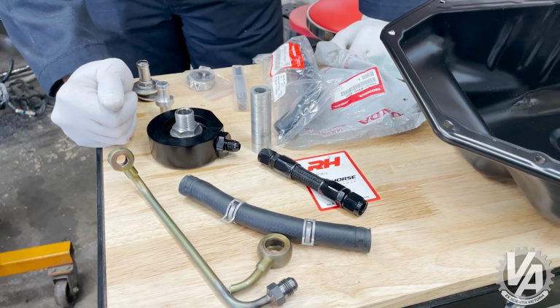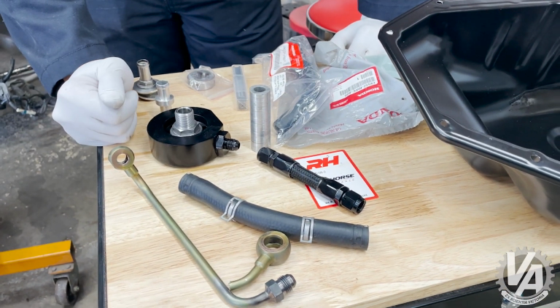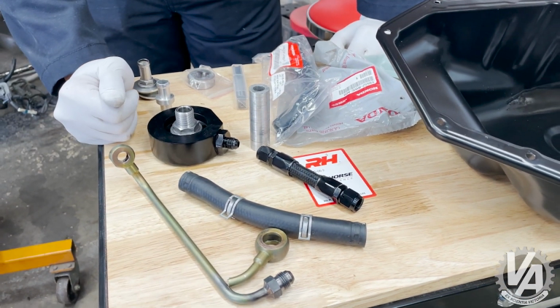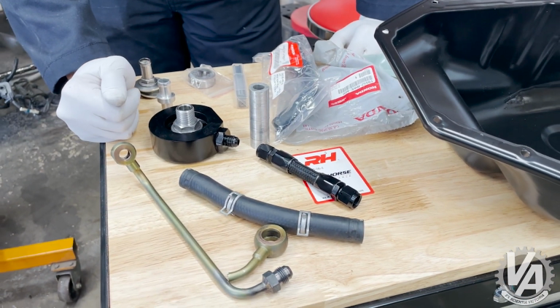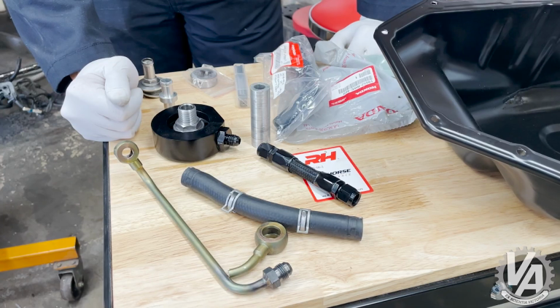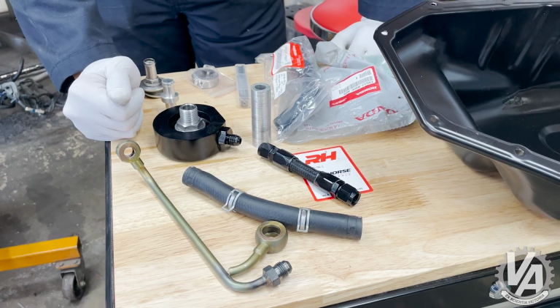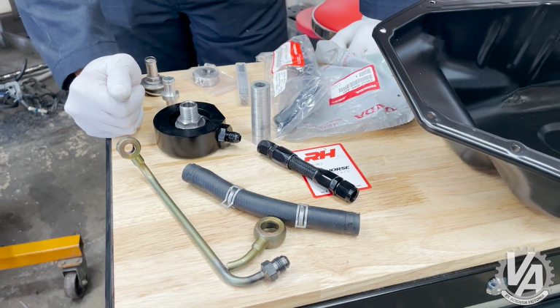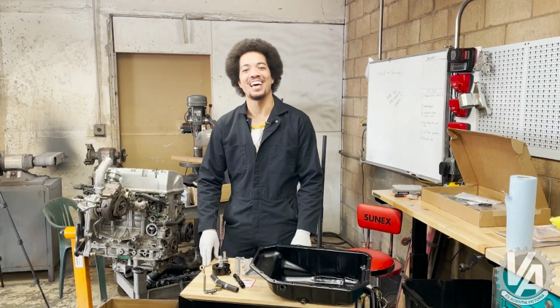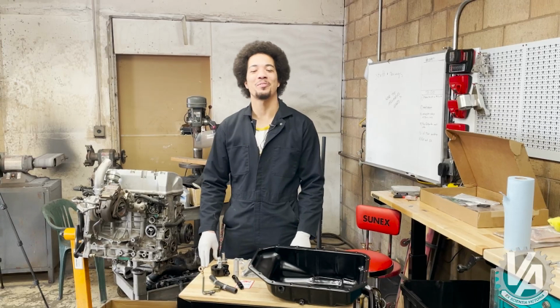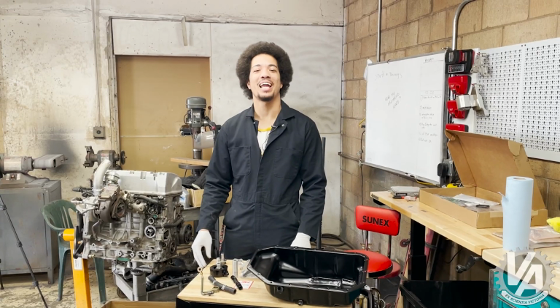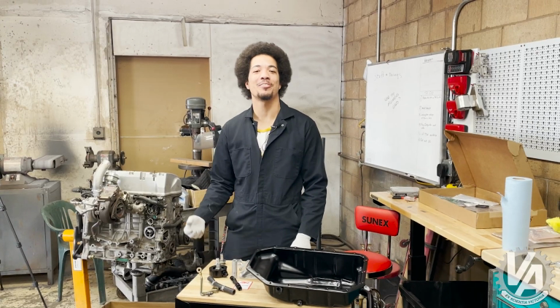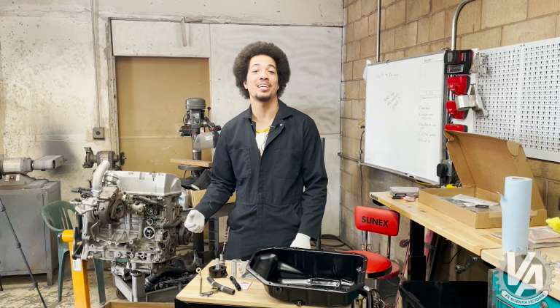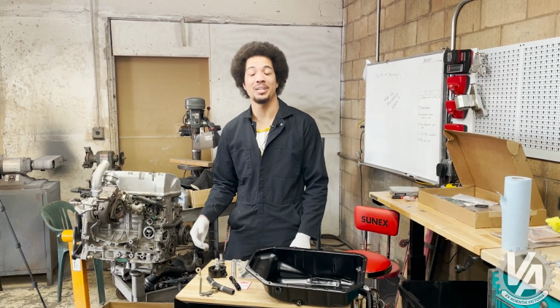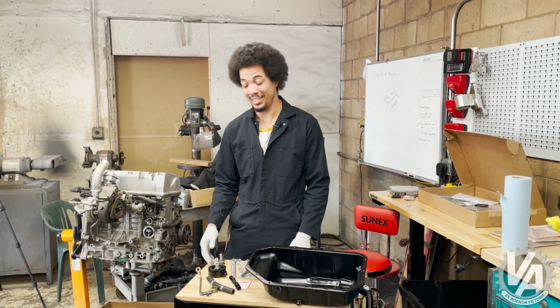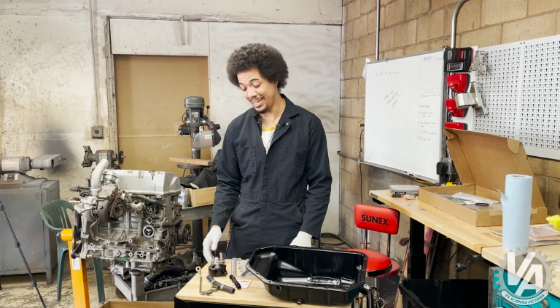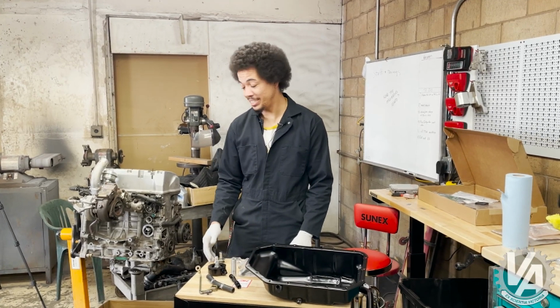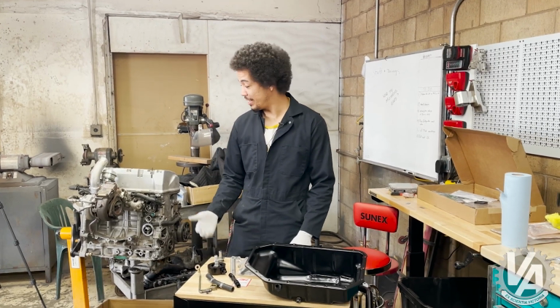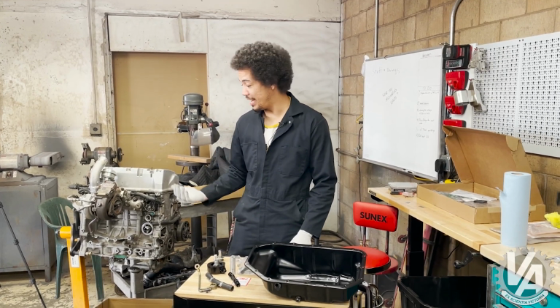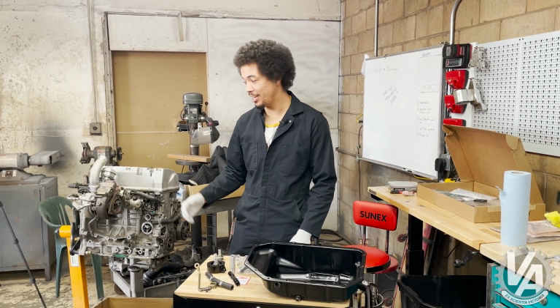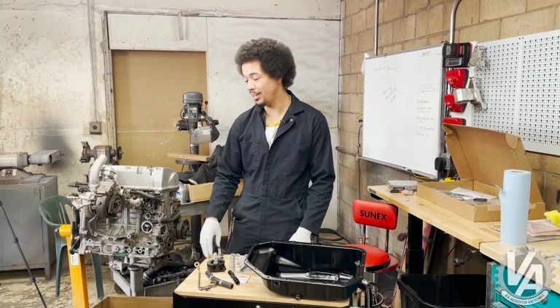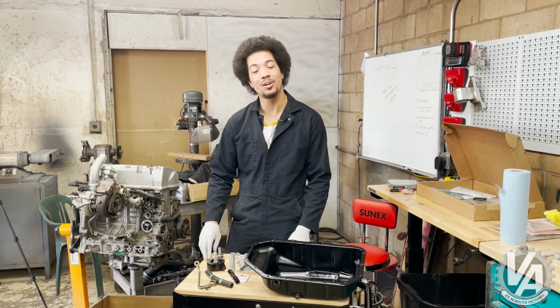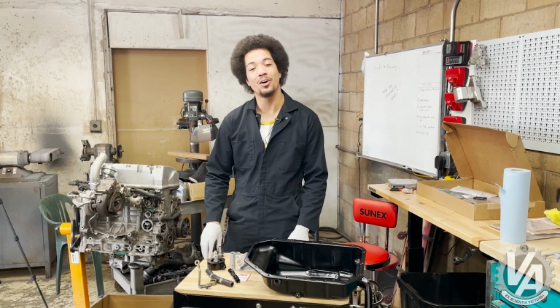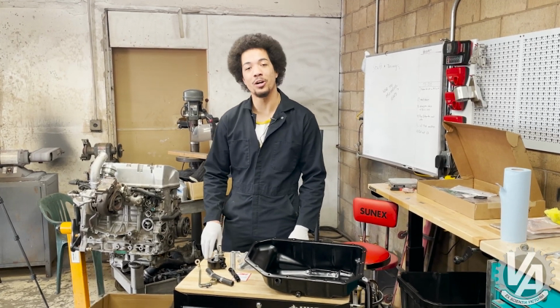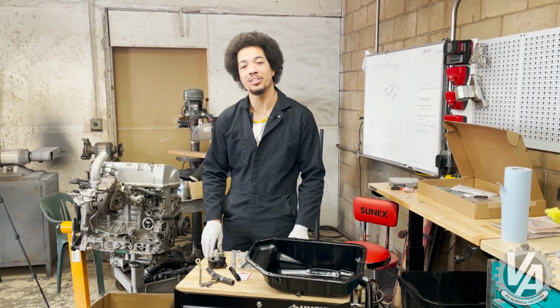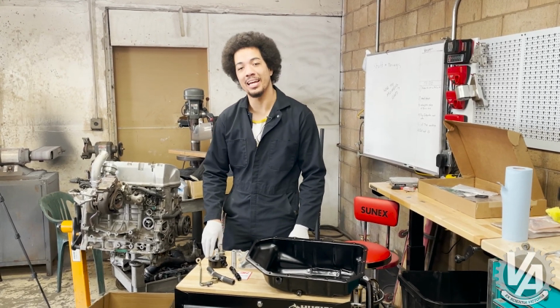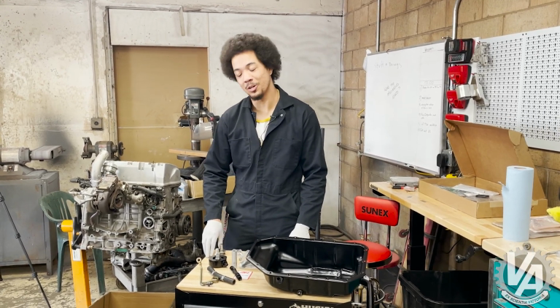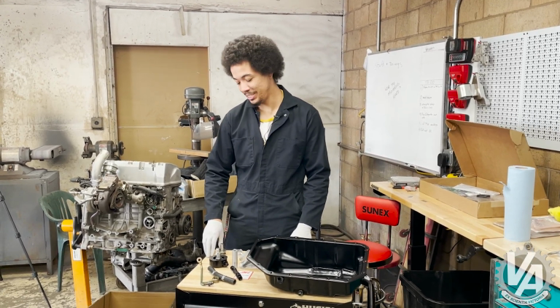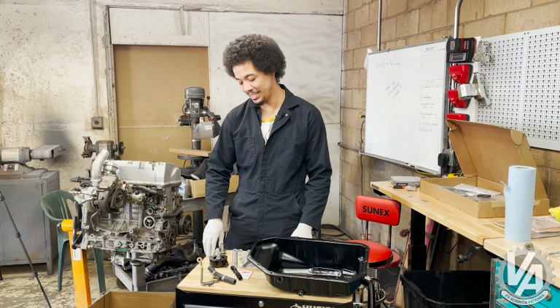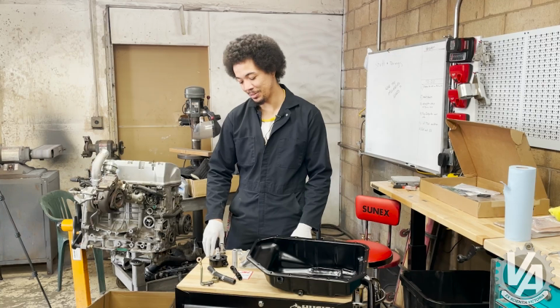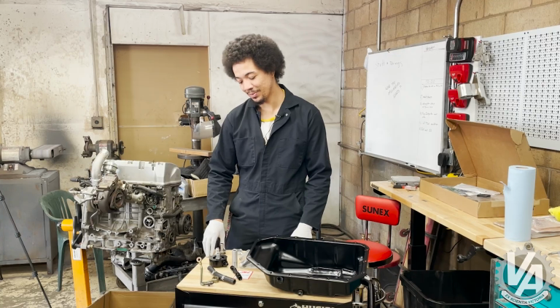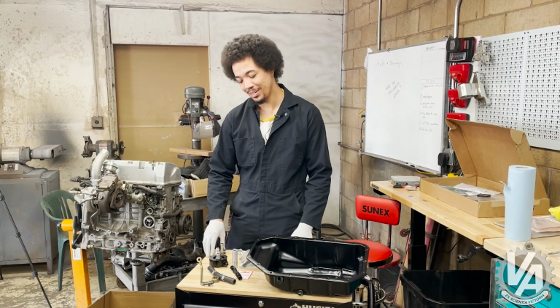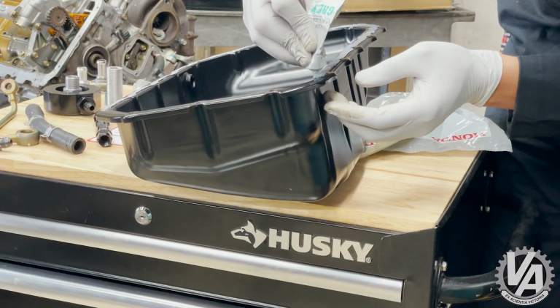Scott's a handyman now. Now that we've got everything we need to connect the oil and cooling system, we're going to throw it all together.